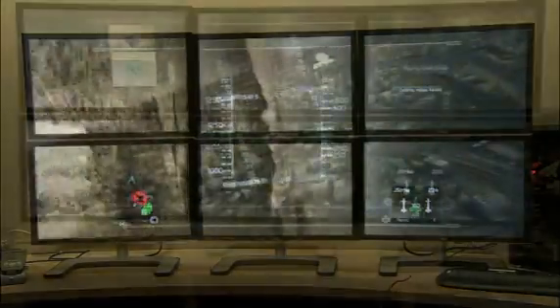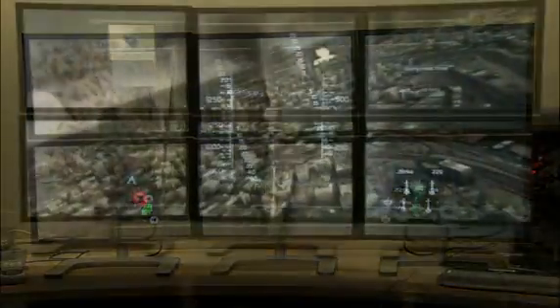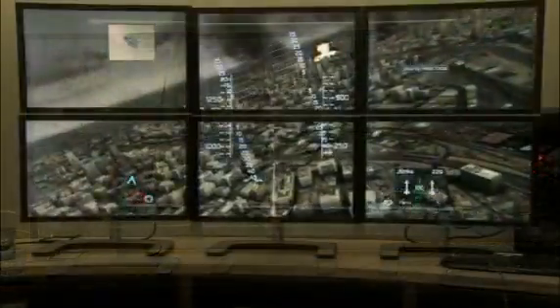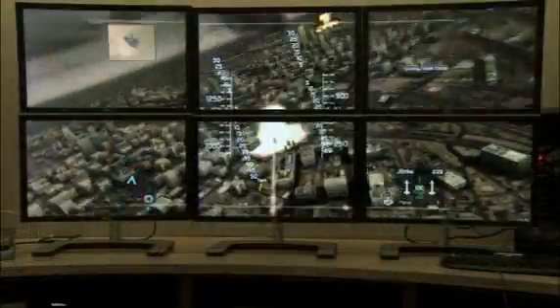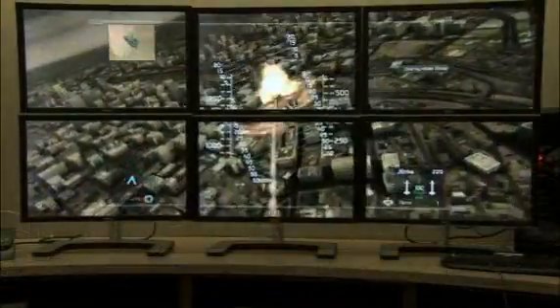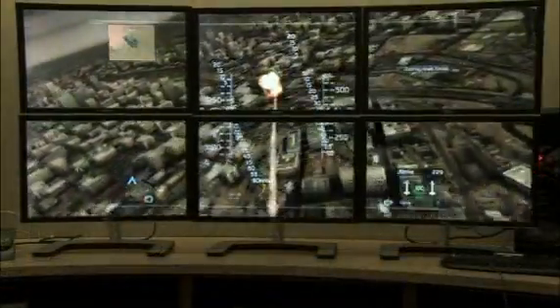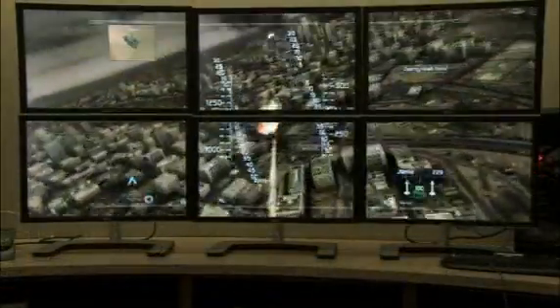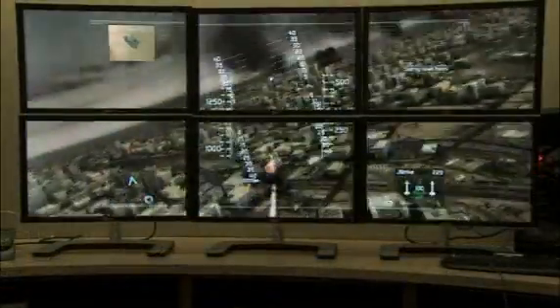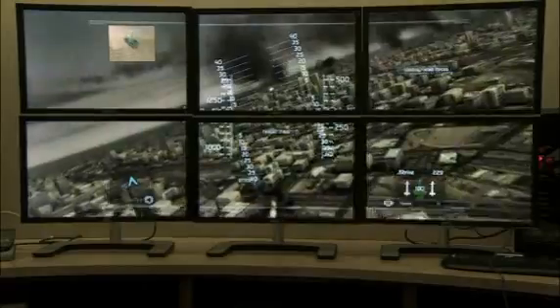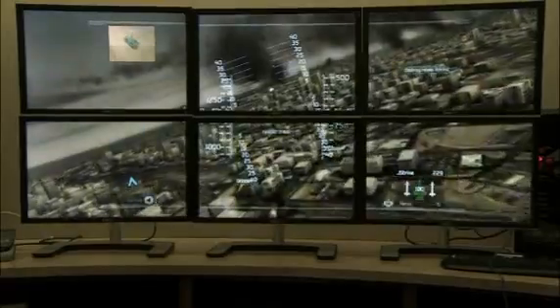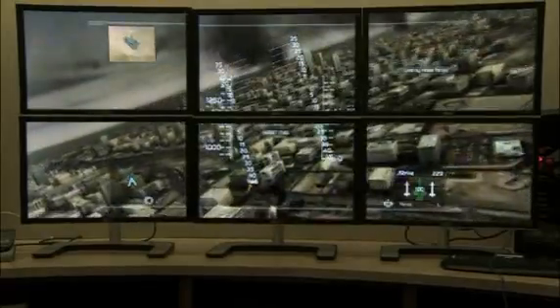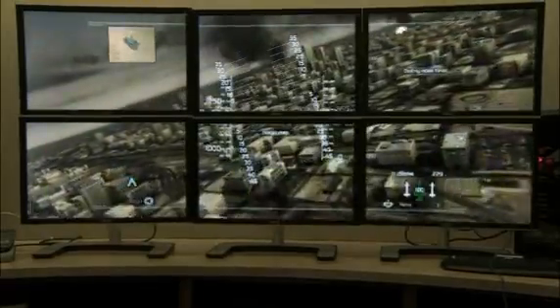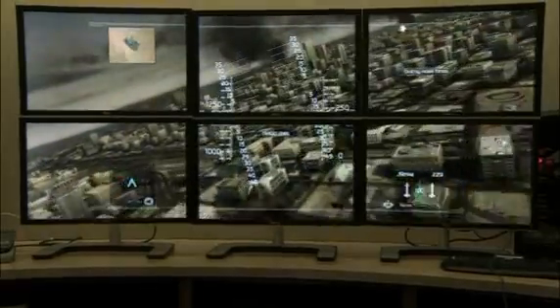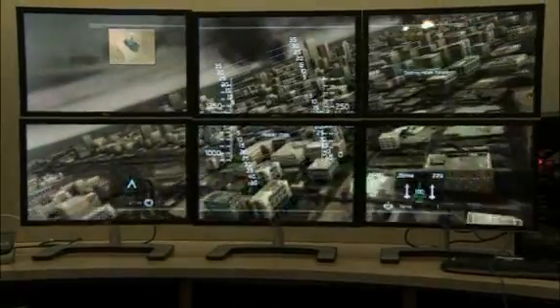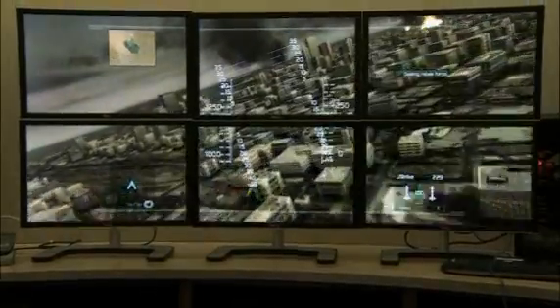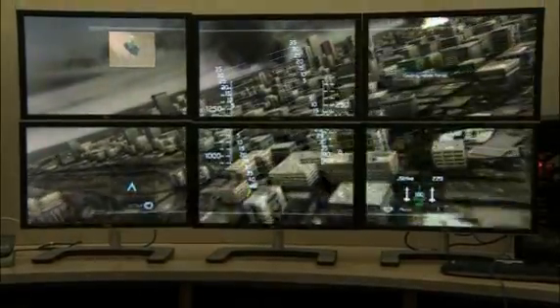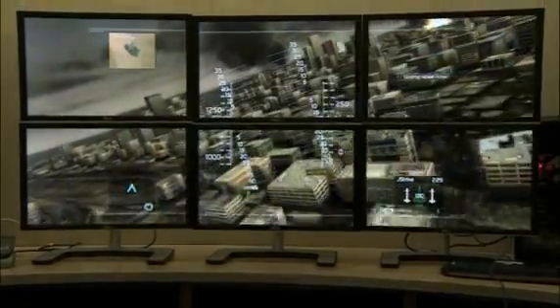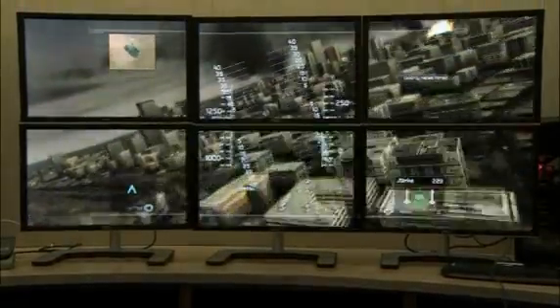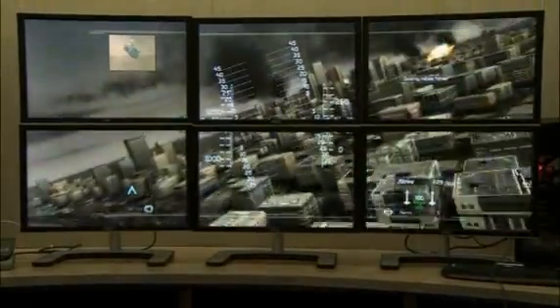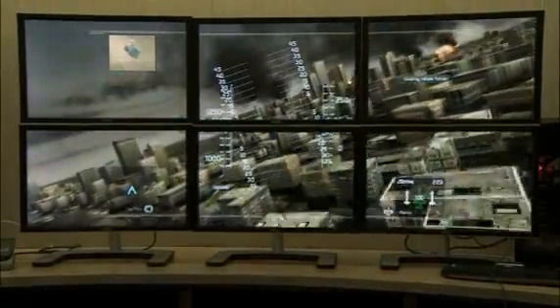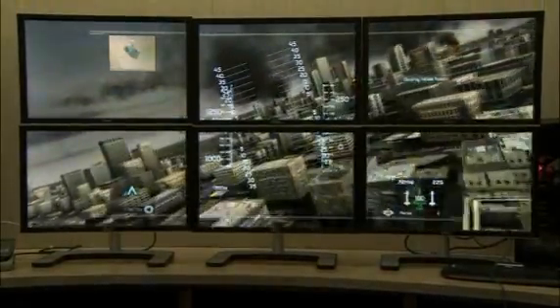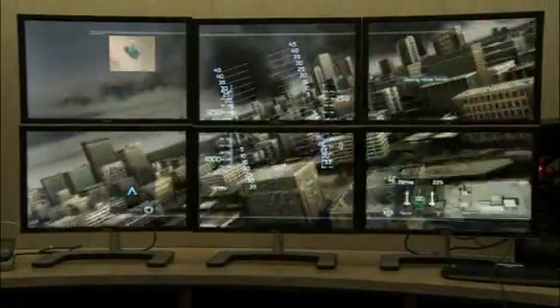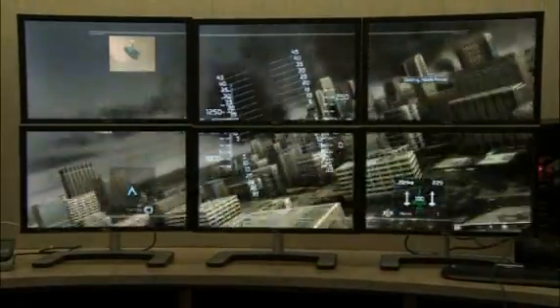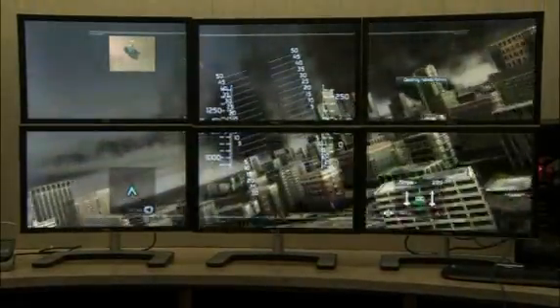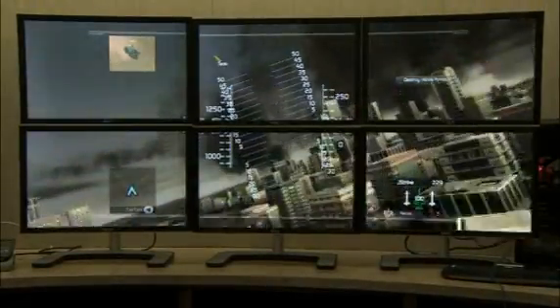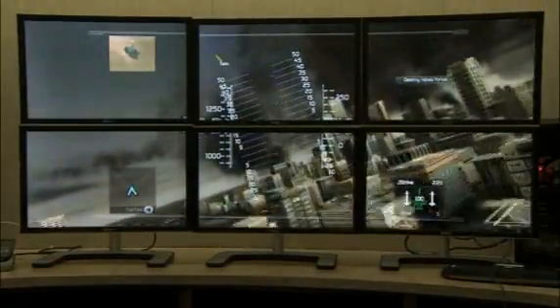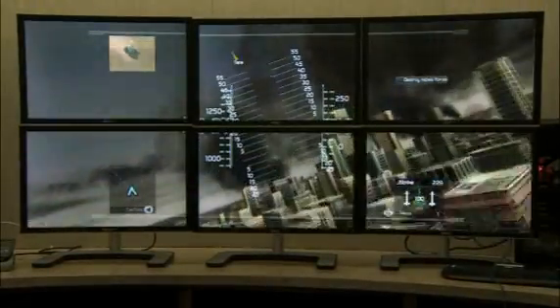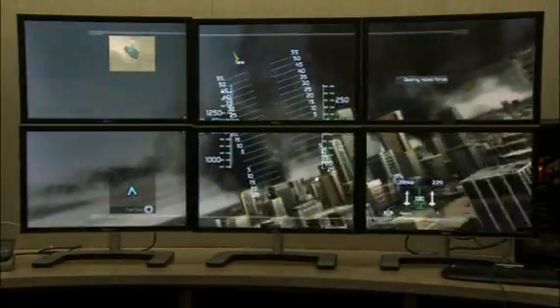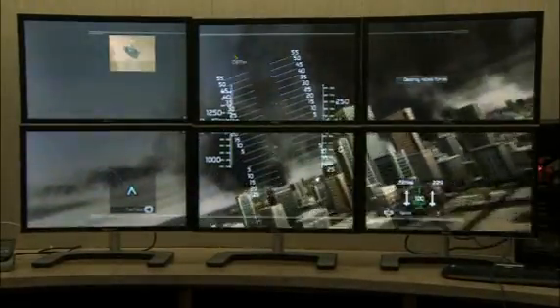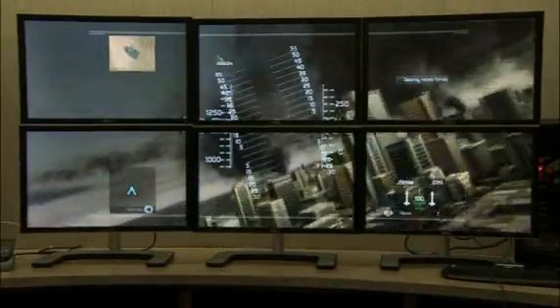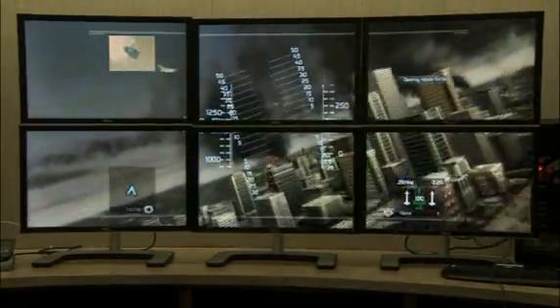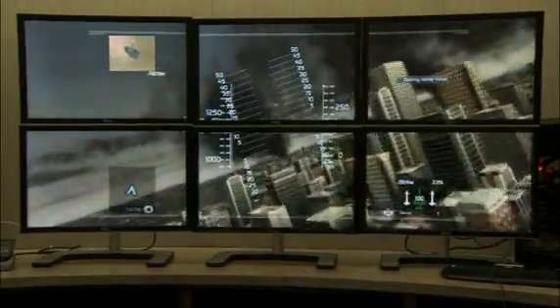For technical computing, ATI iFINITY offers new possibilities in simulation, training, control room, and other applications.